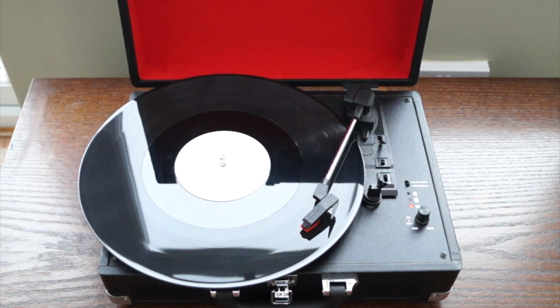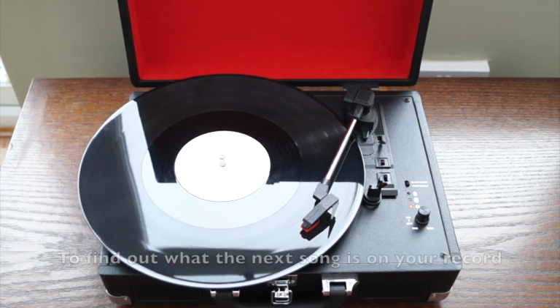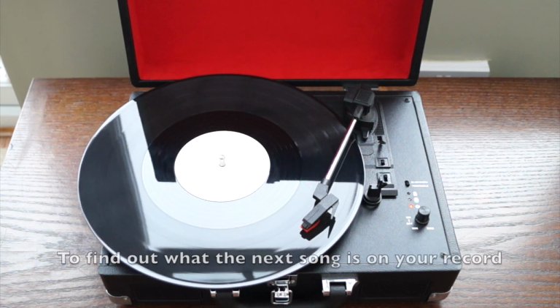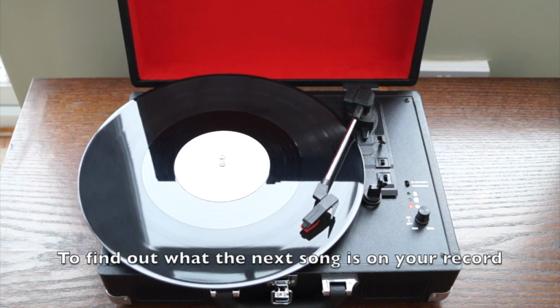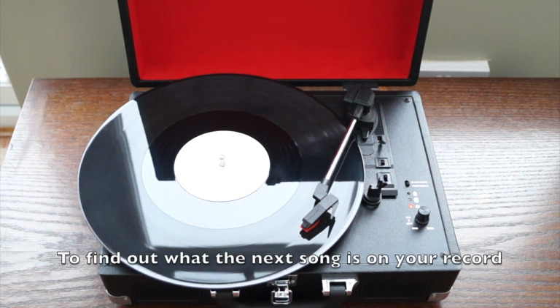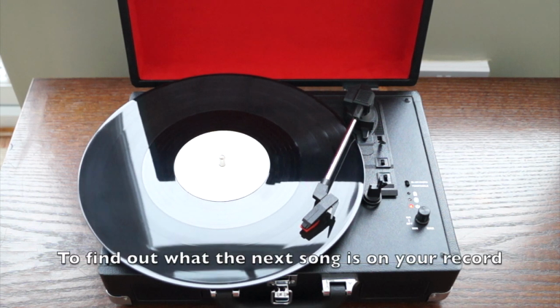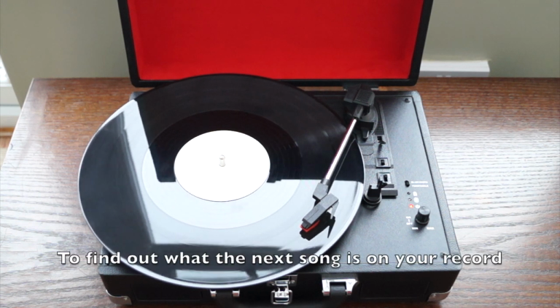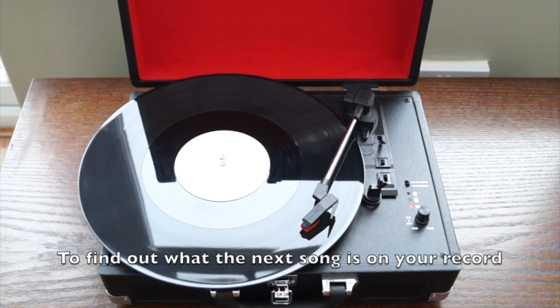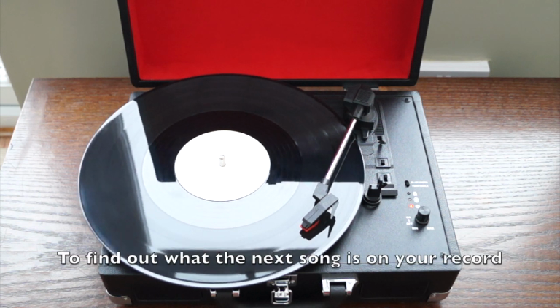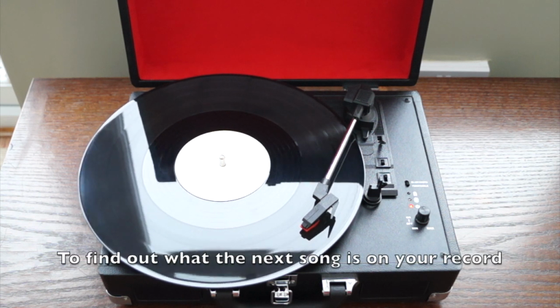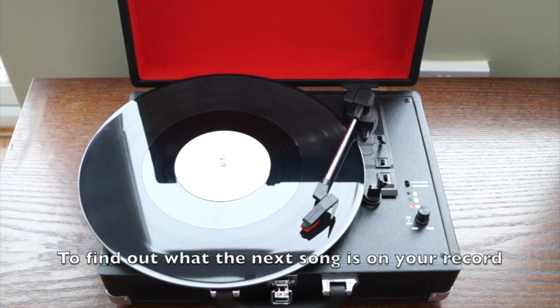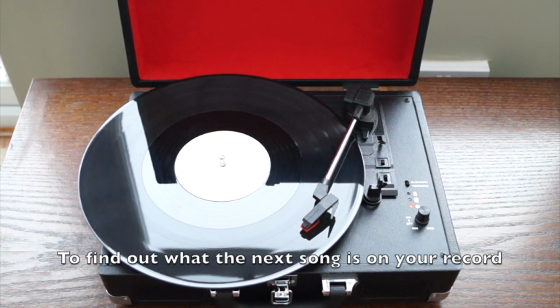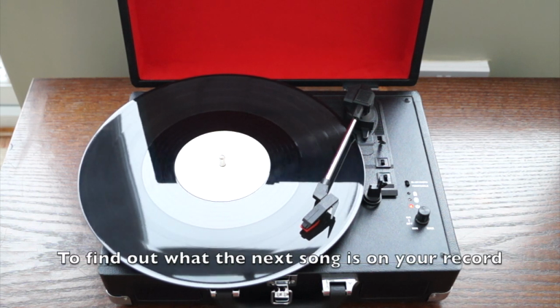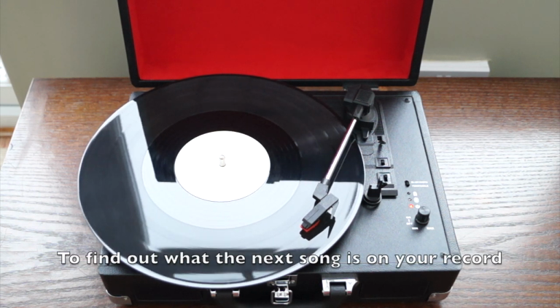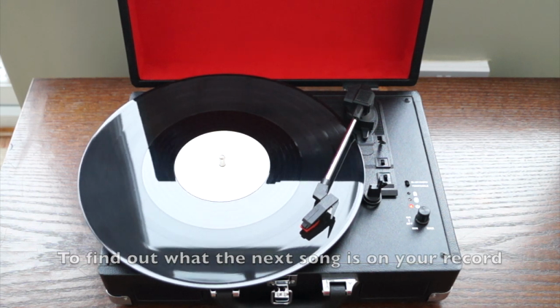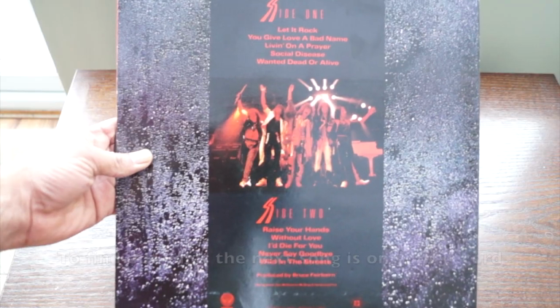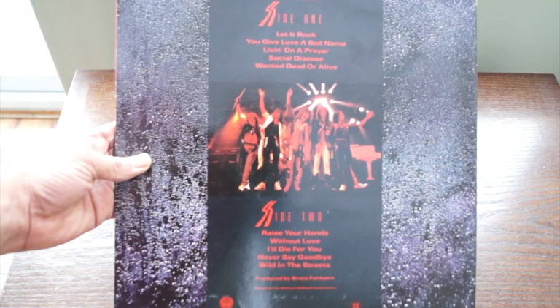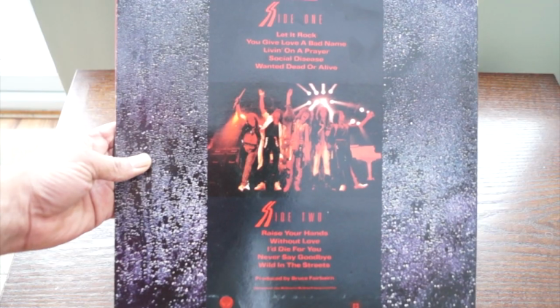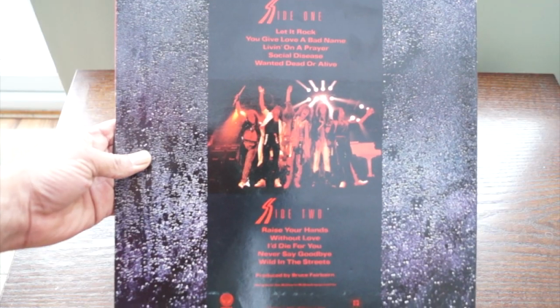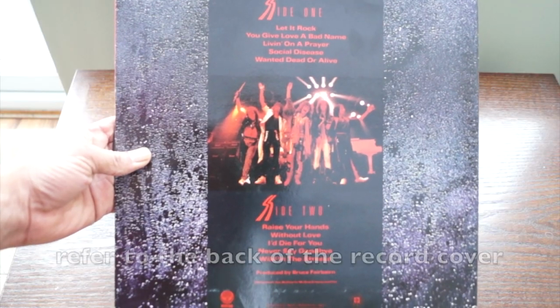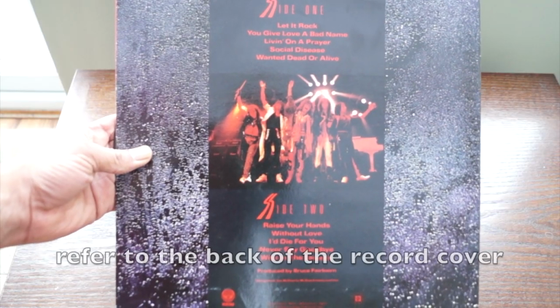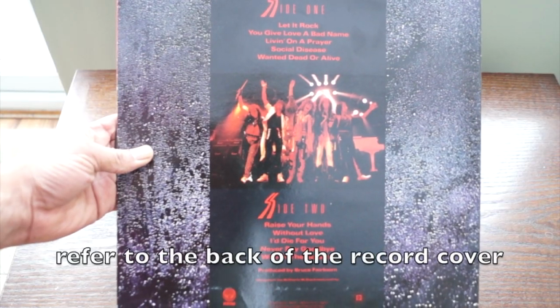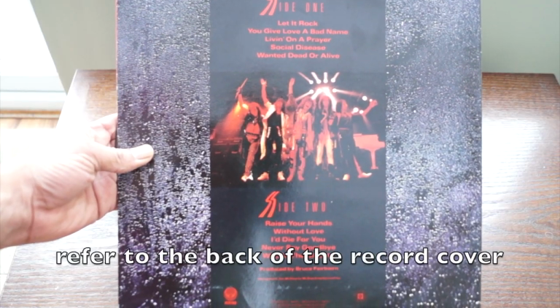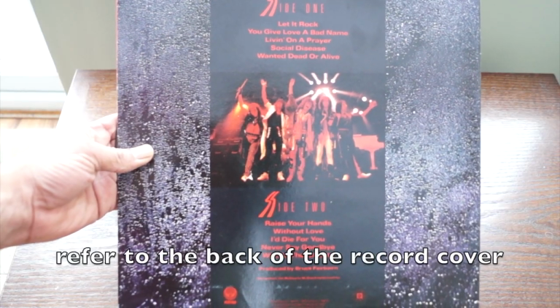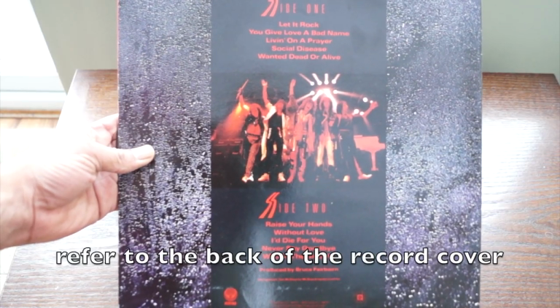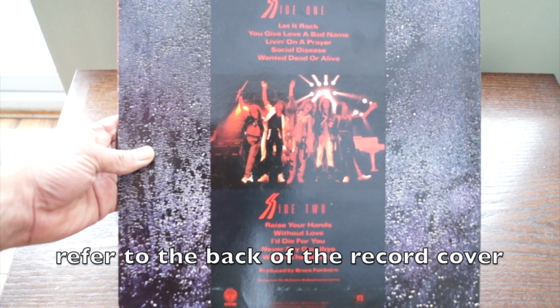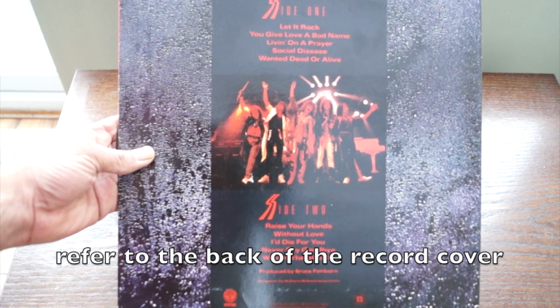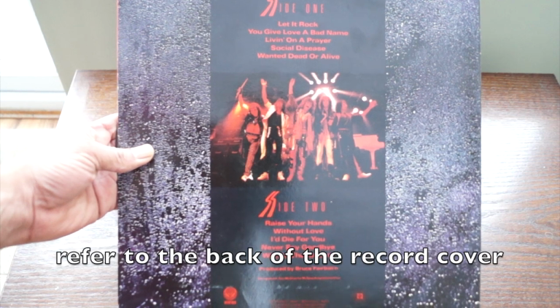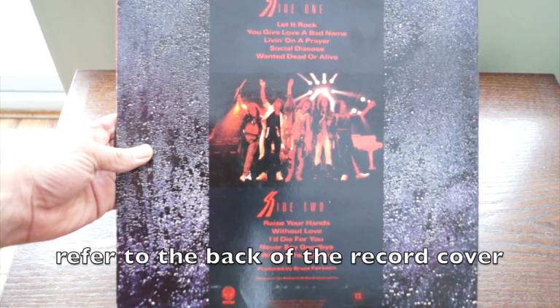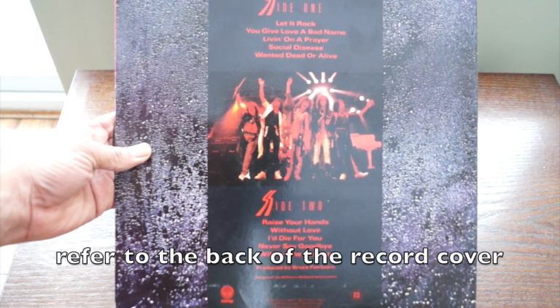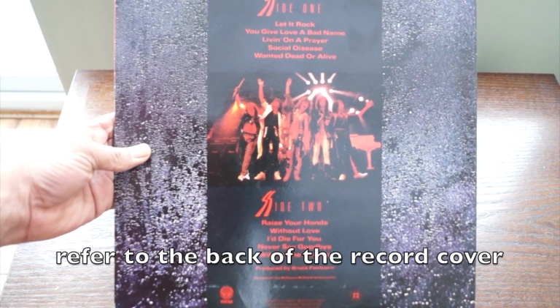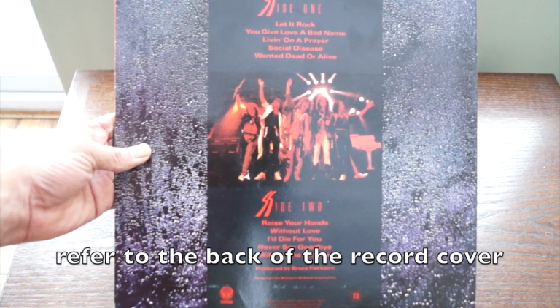To find out what the next song is on your record, refer to the back of the record cover.